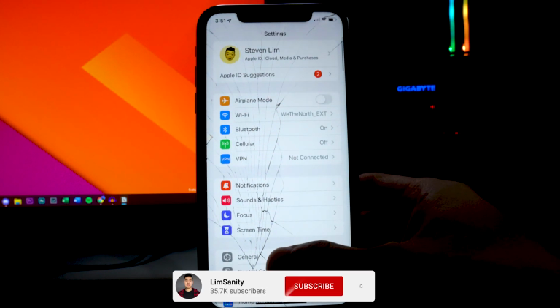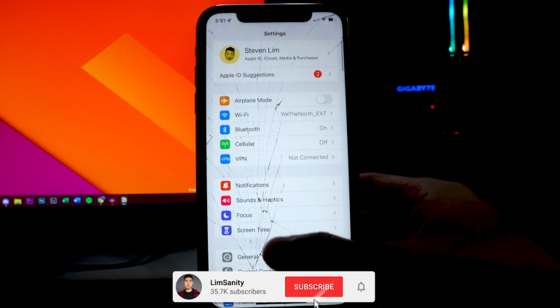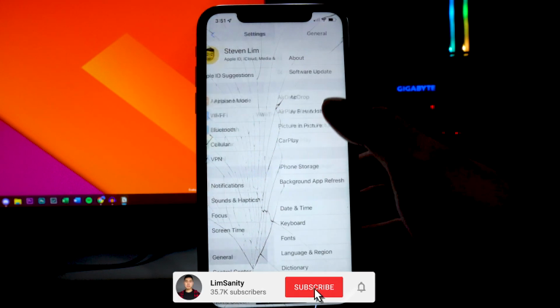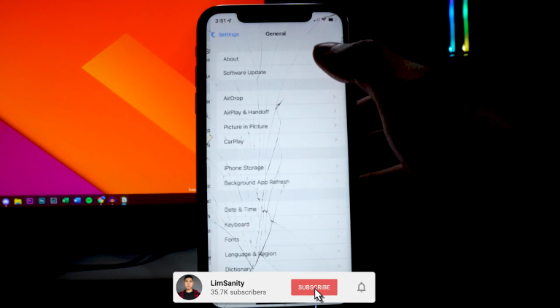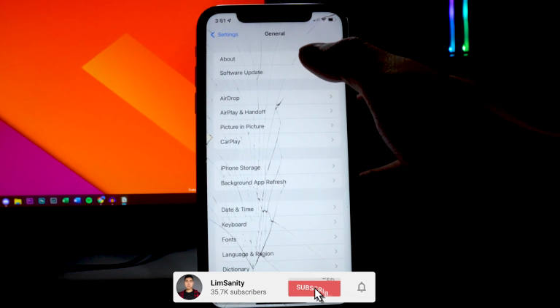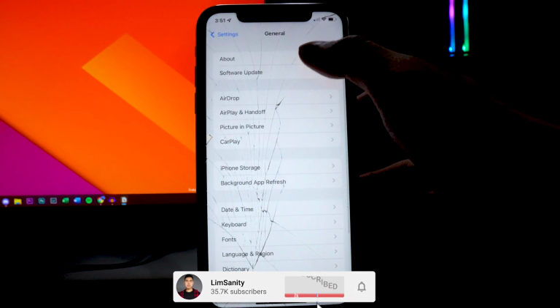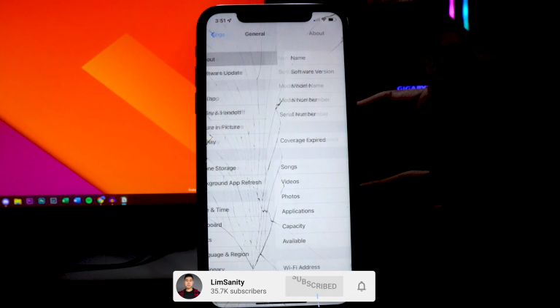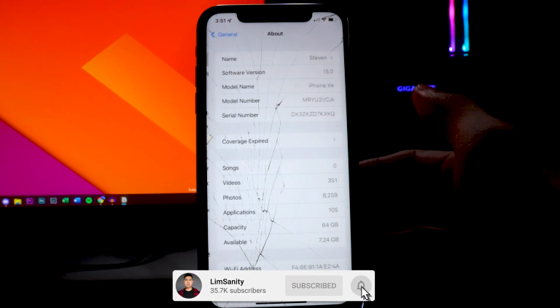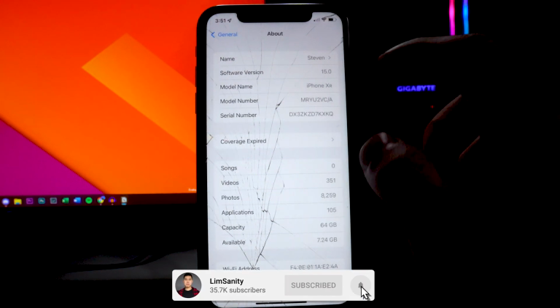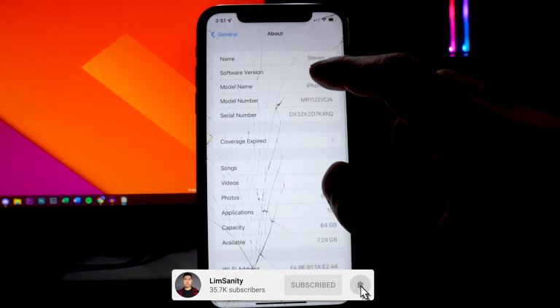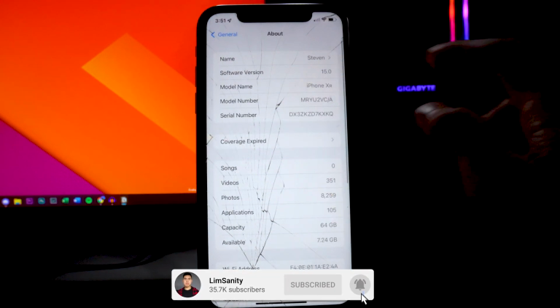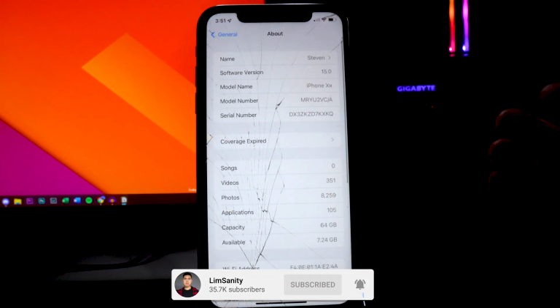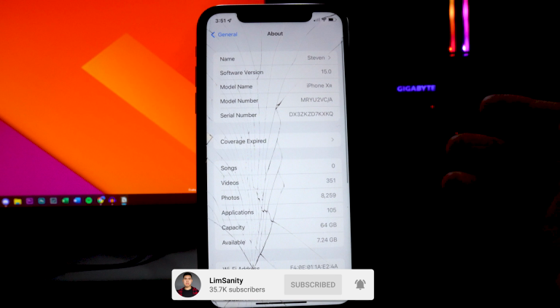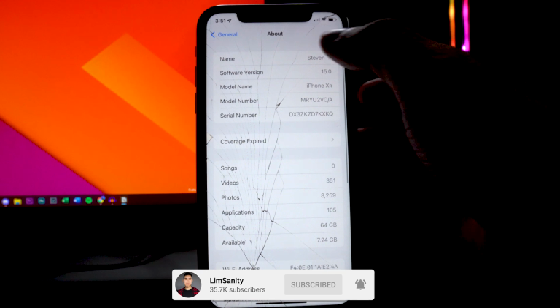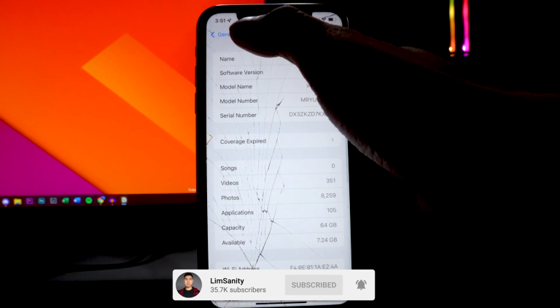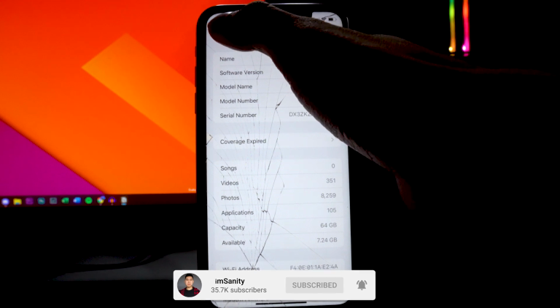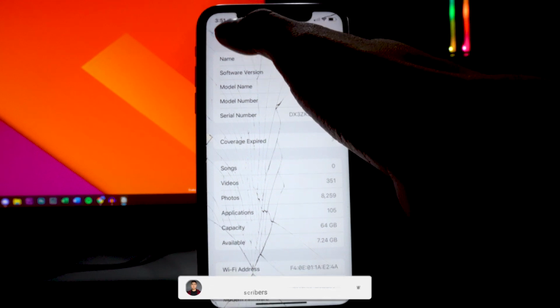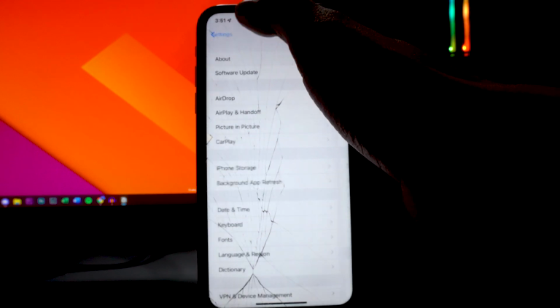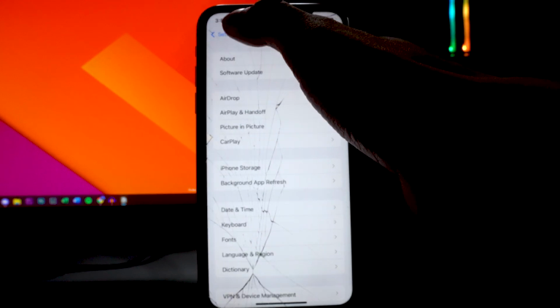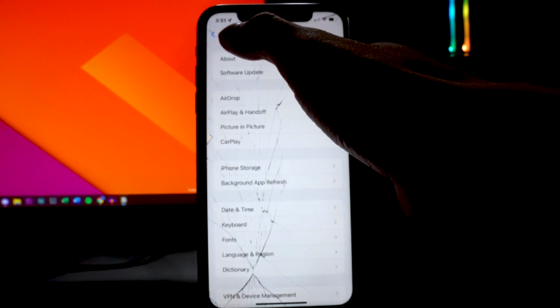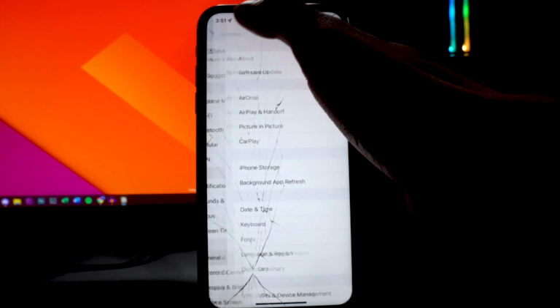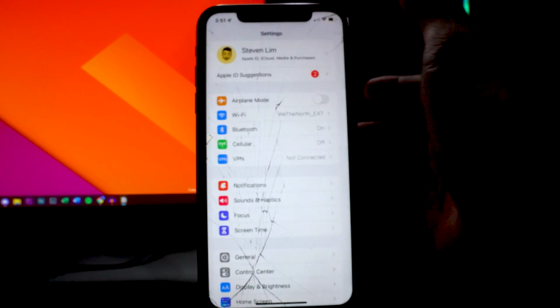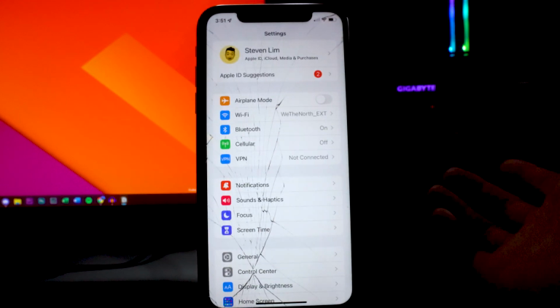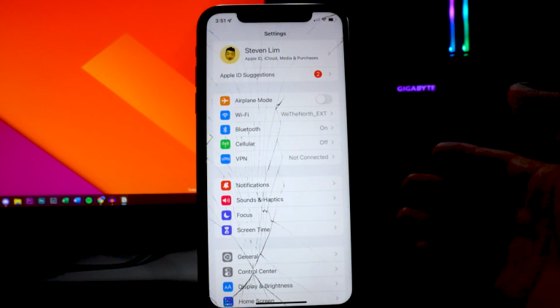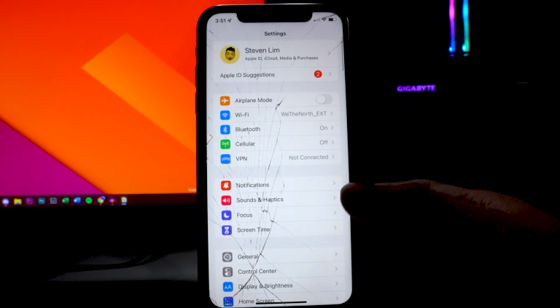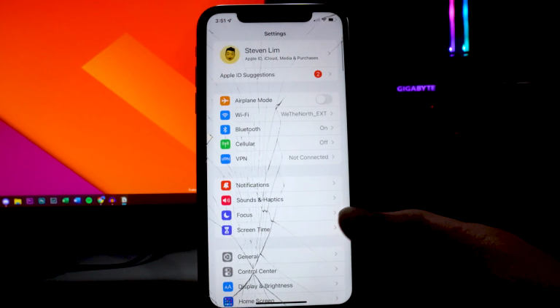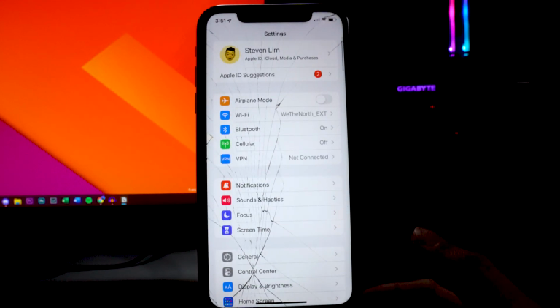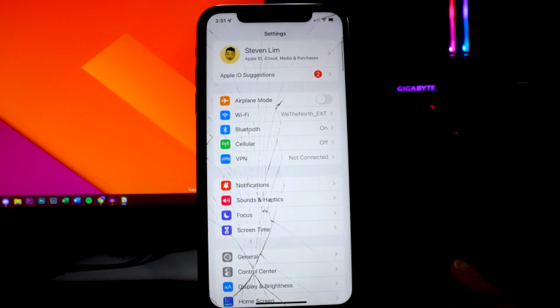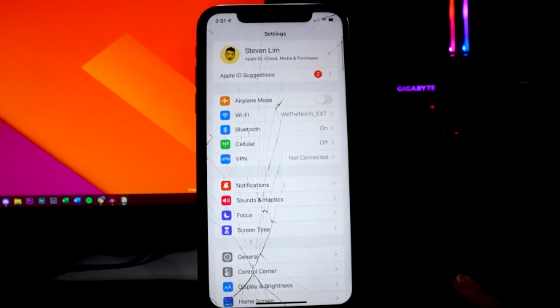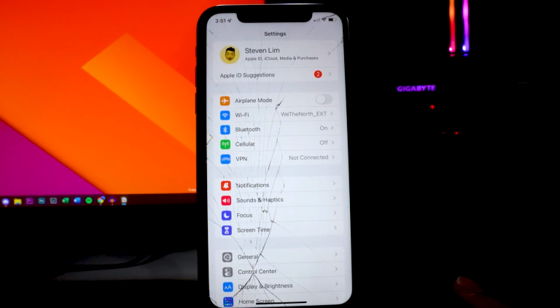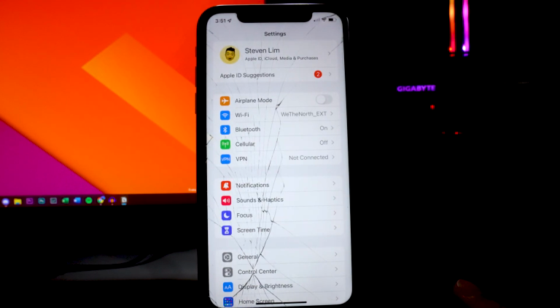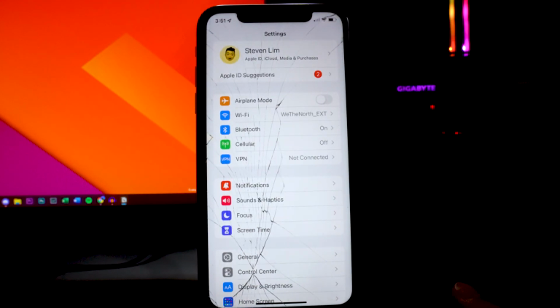So we can go to Settings, General, About, and we are on 15.0. Now that I've shown you guys that I'm currently on iOS 15, let's get into the tips.